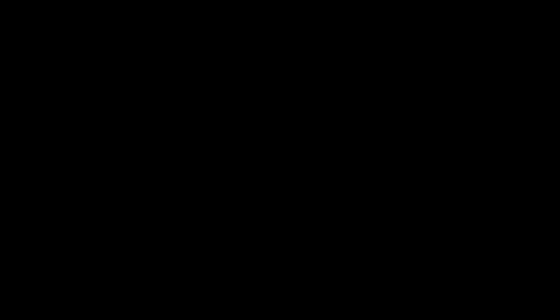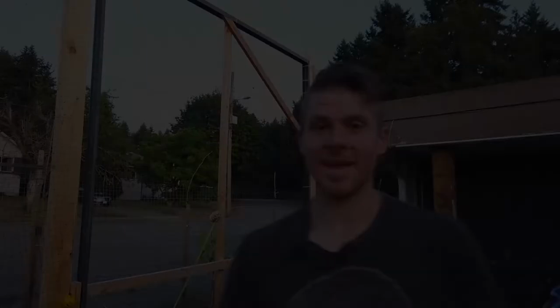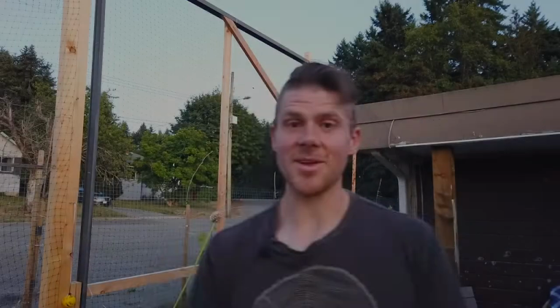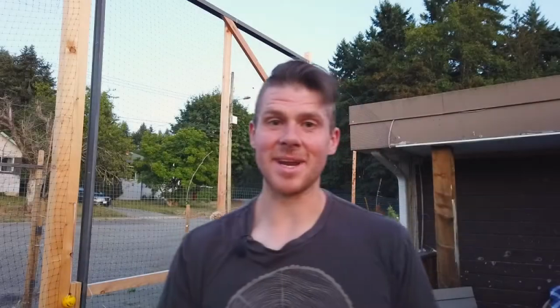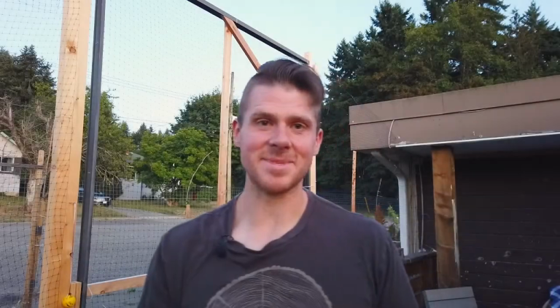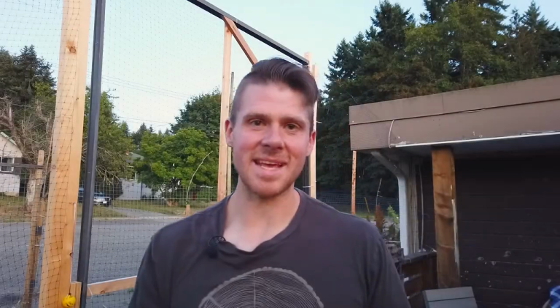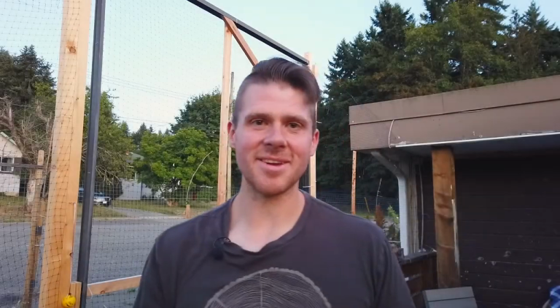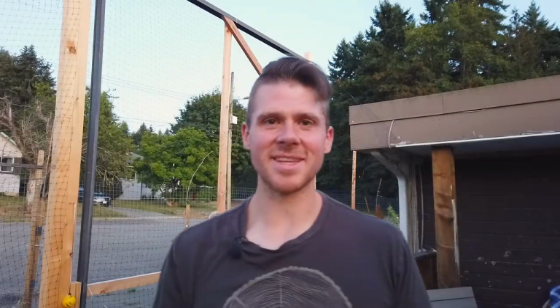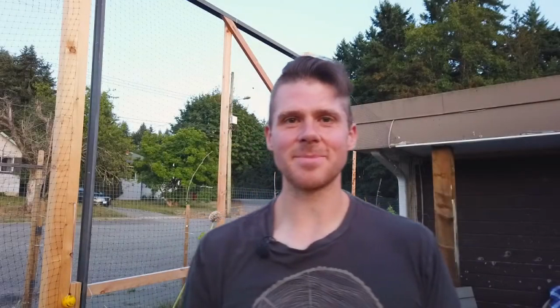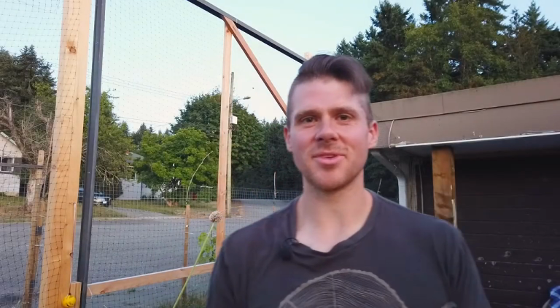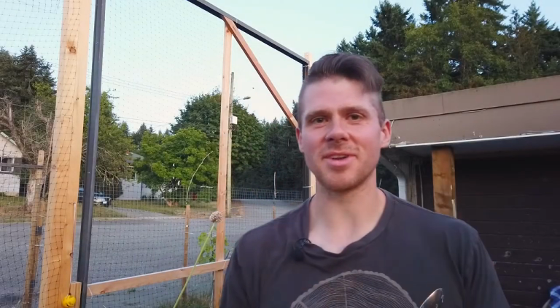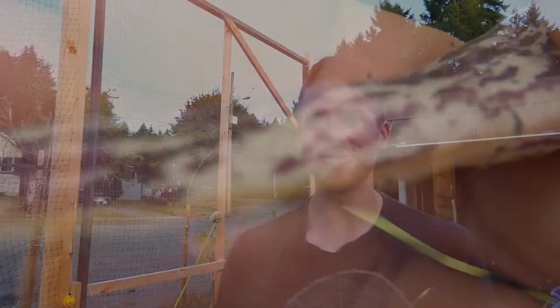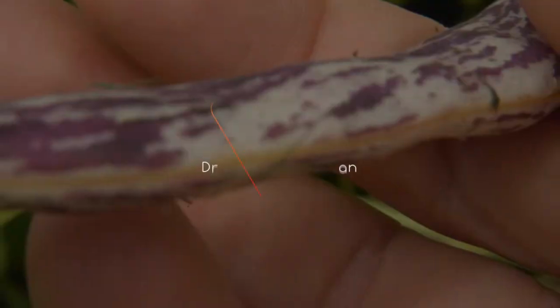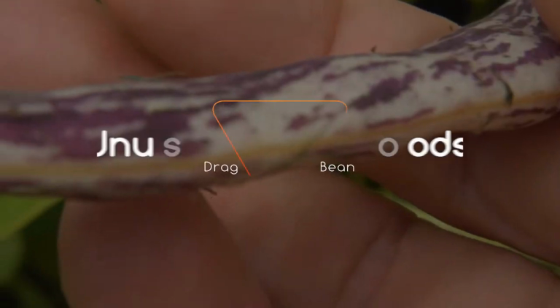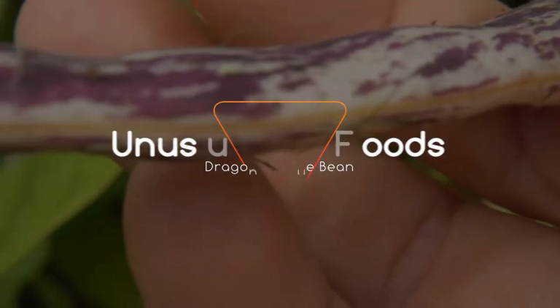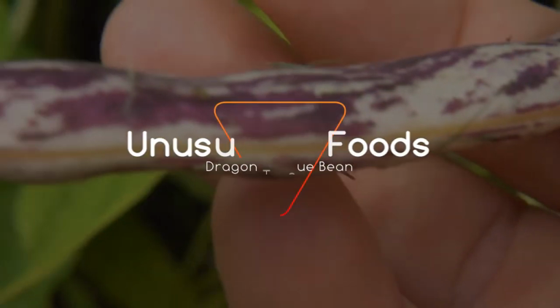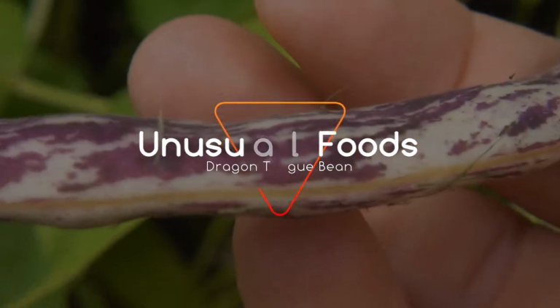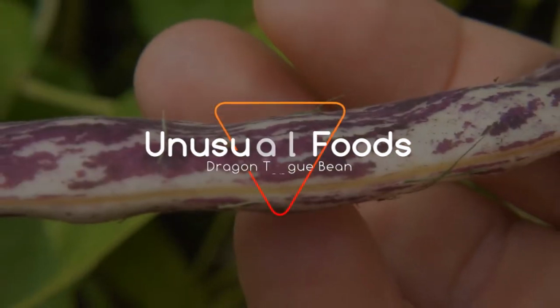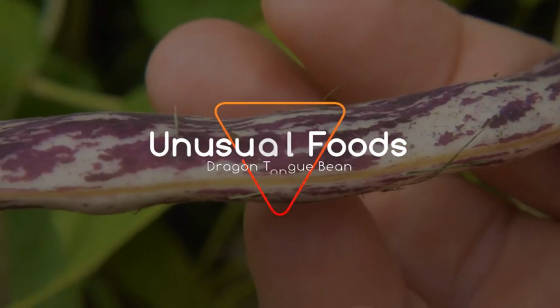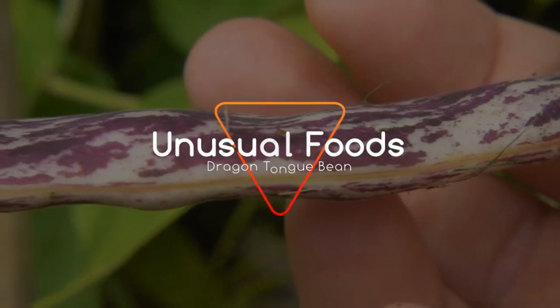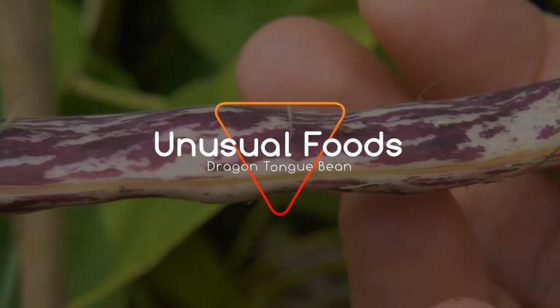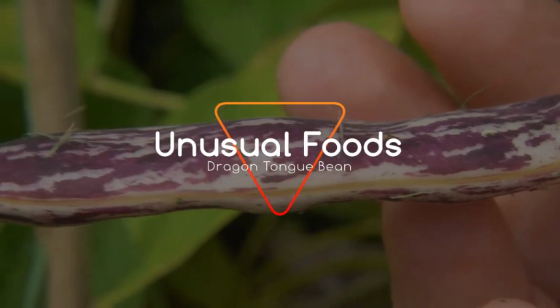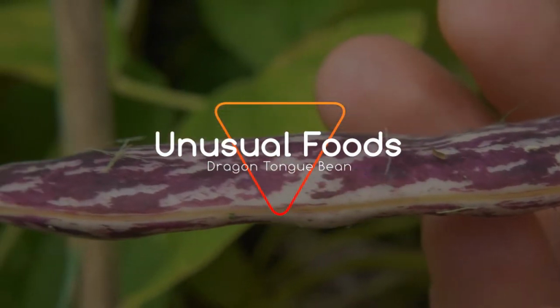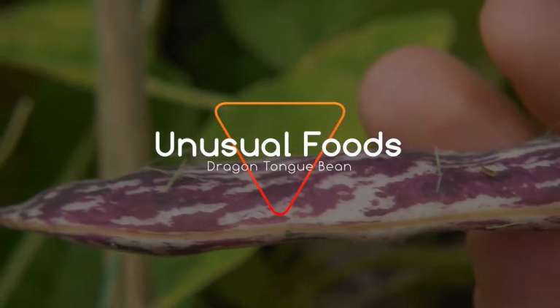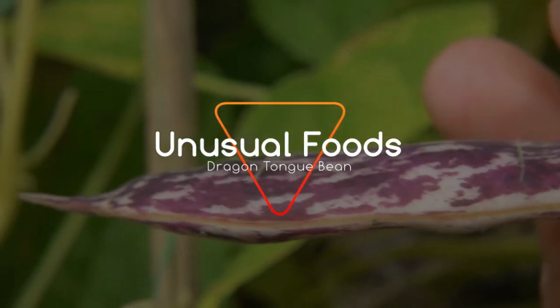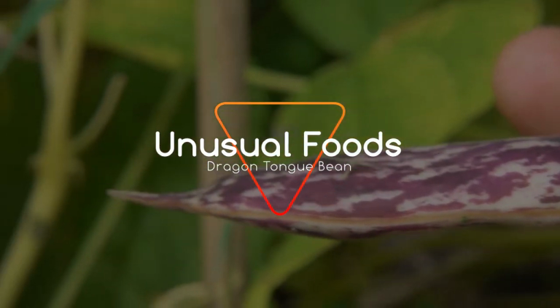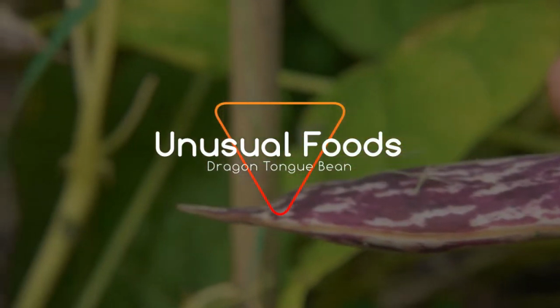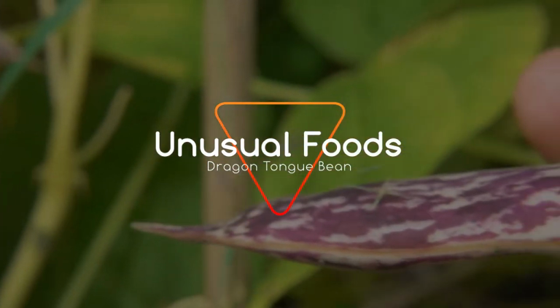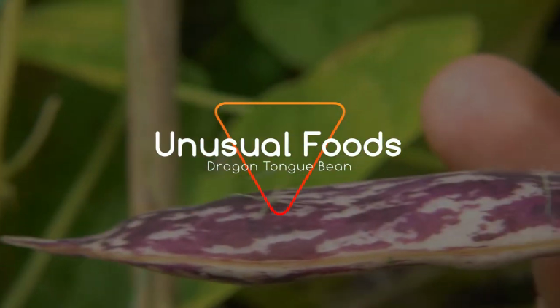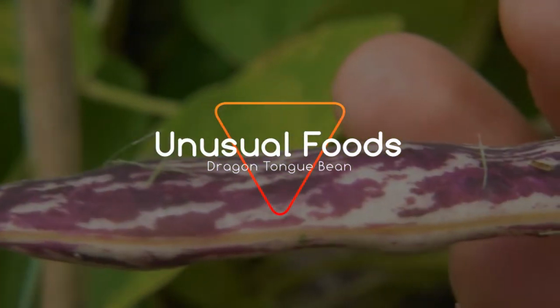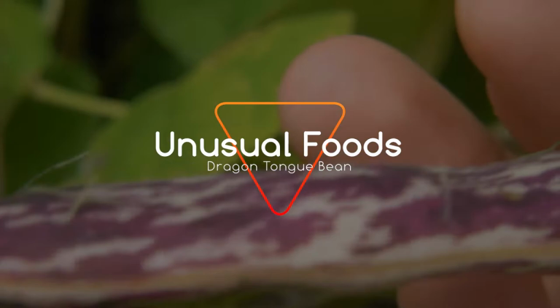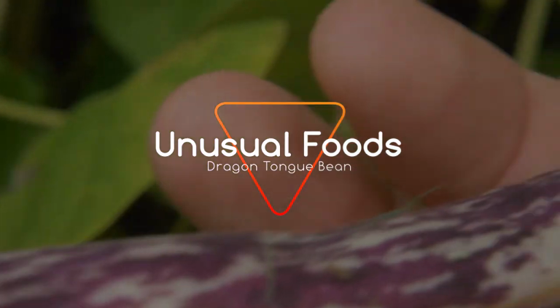Hey there, my name is David. On this episode of Unusual Foods, I'll be doing a taste test of the dragon tongue bean.